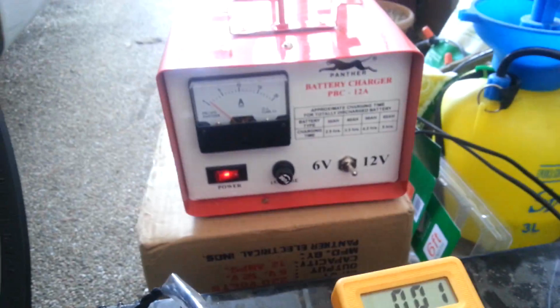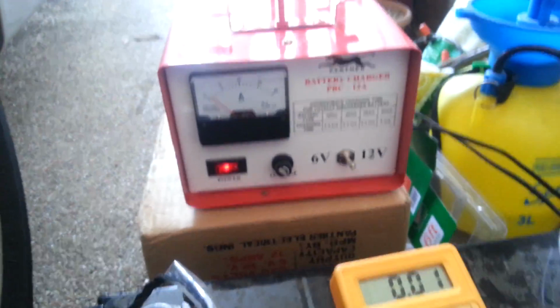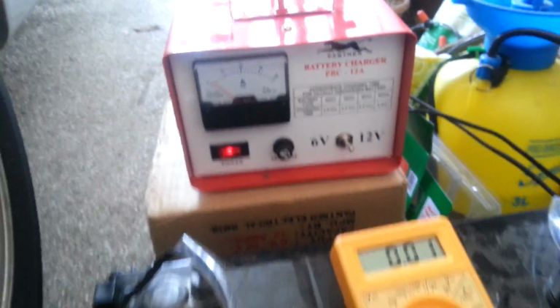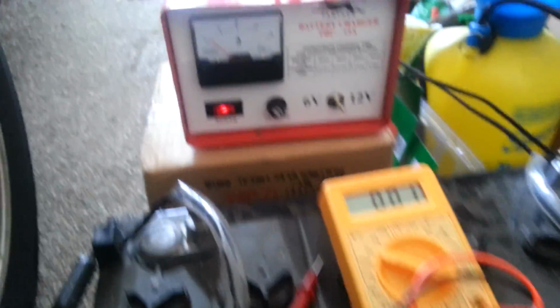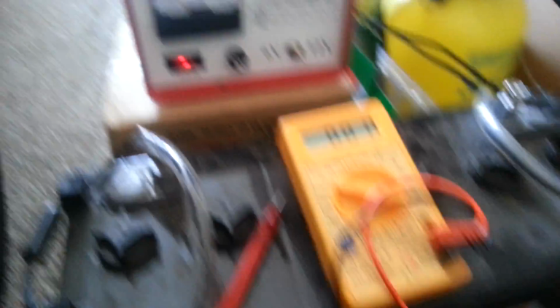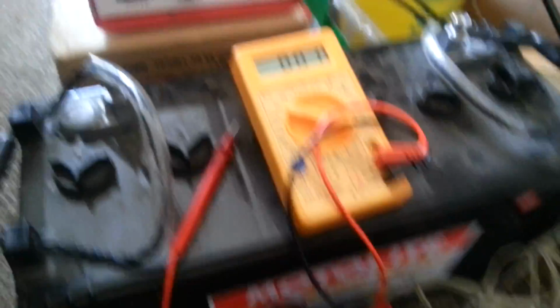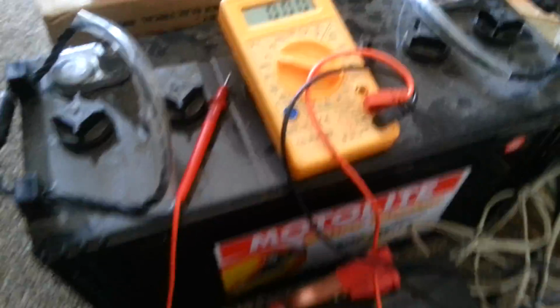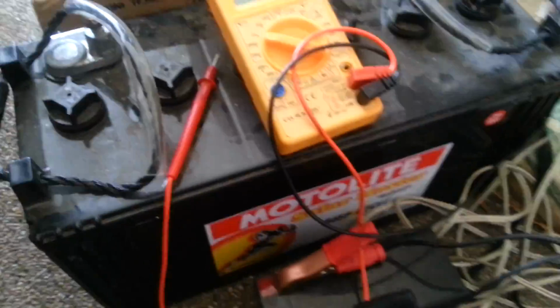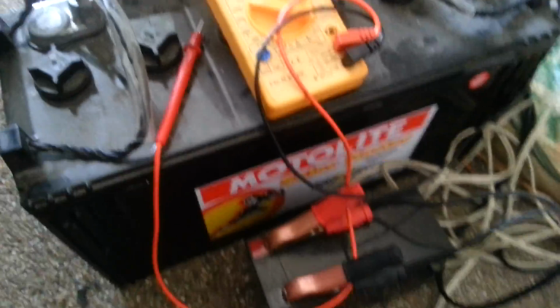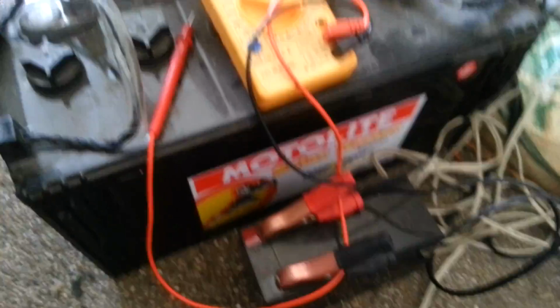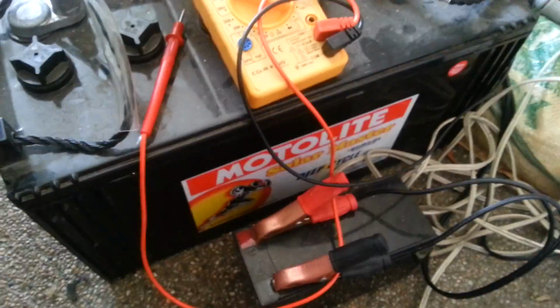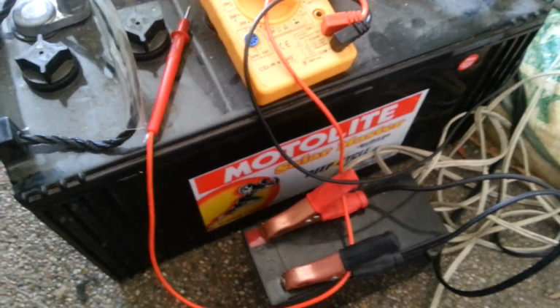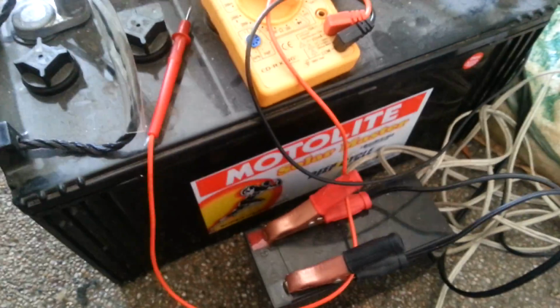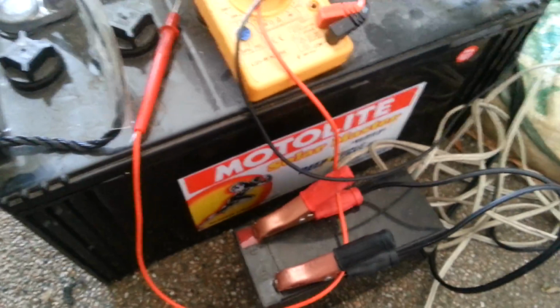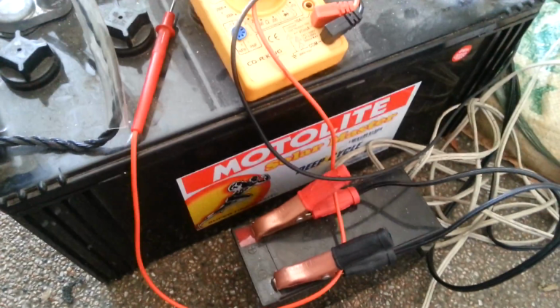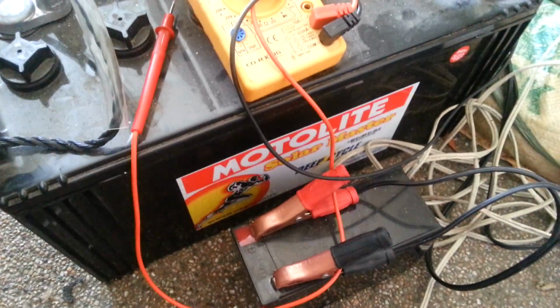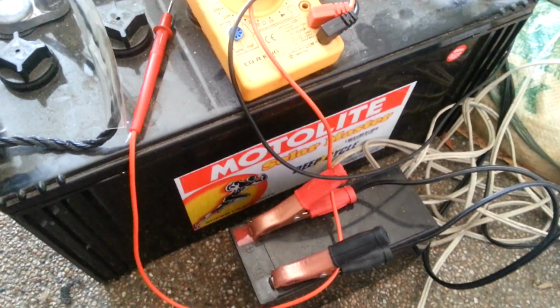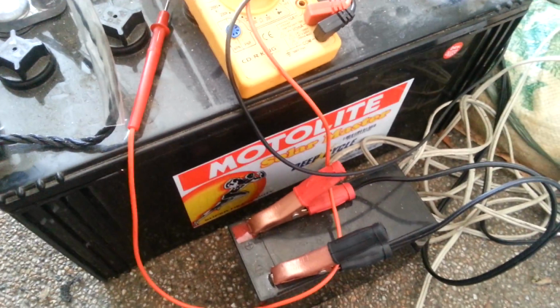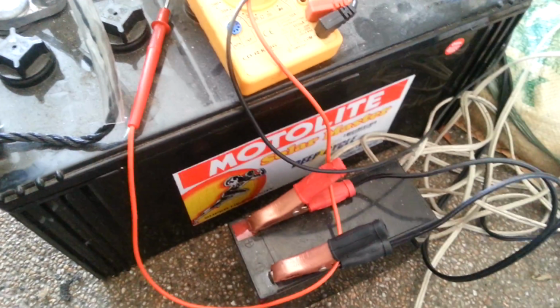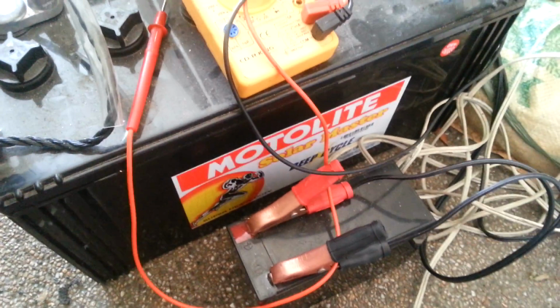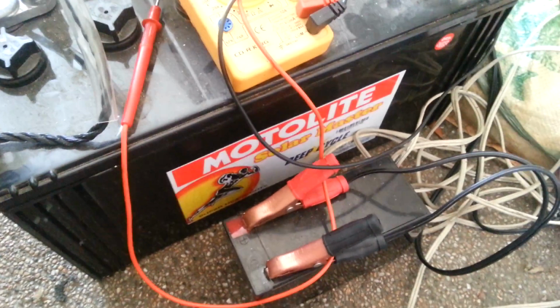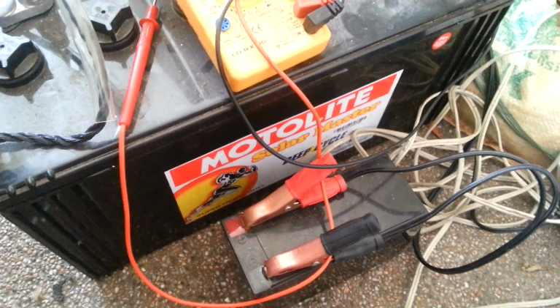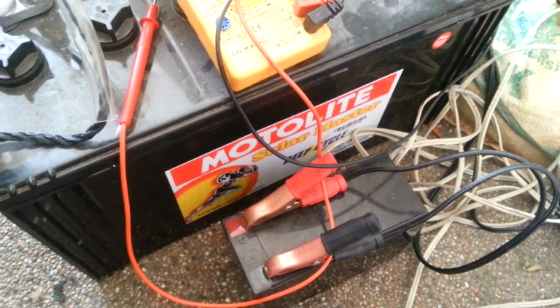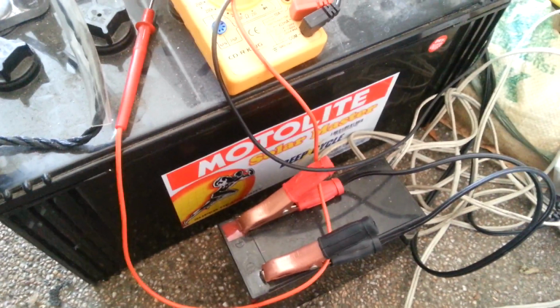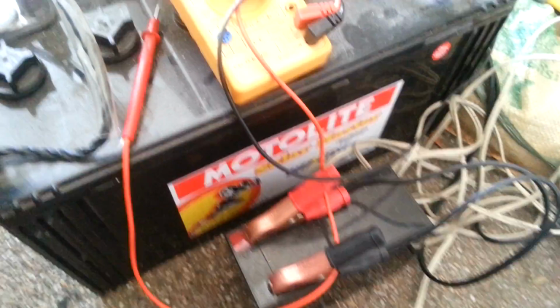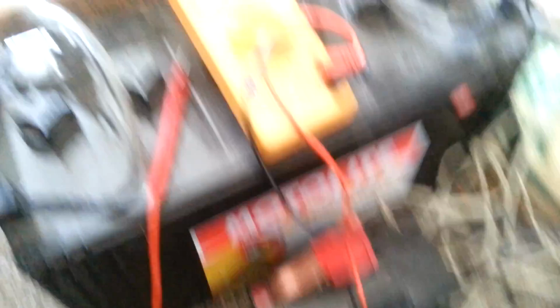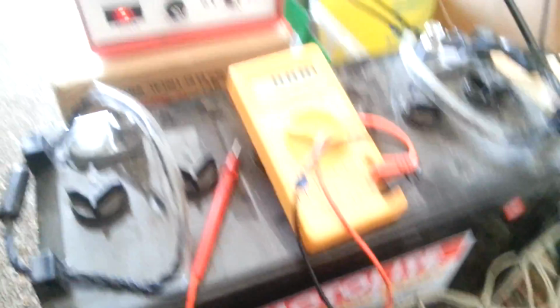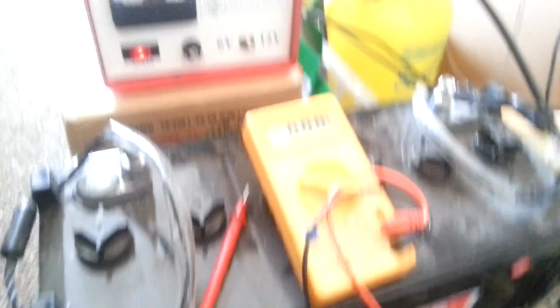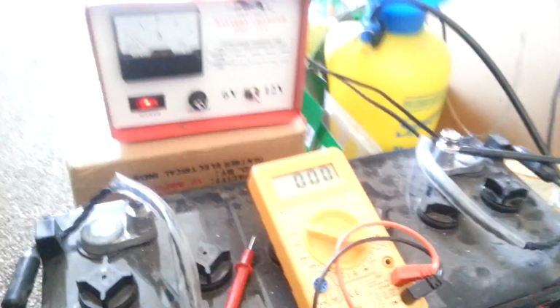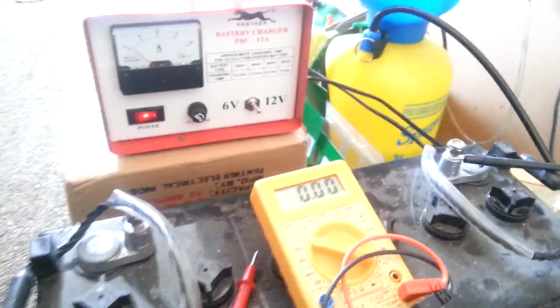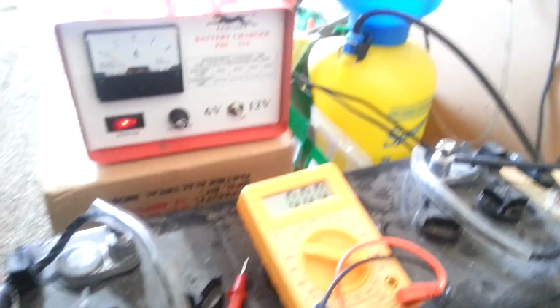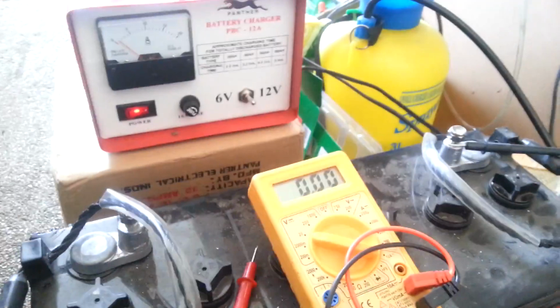If I put the charger back on and let it finish charging, it should go up to that 14V full charge. So the Panther charger can charge deep cycle batteries — there you go, very useful.